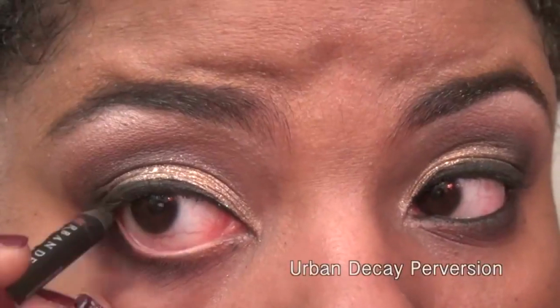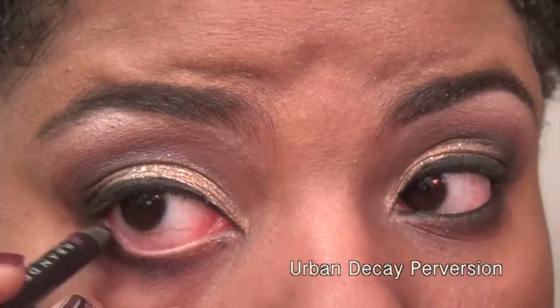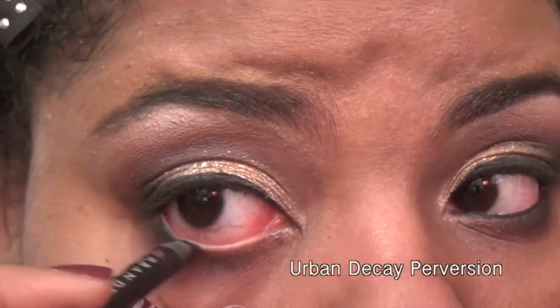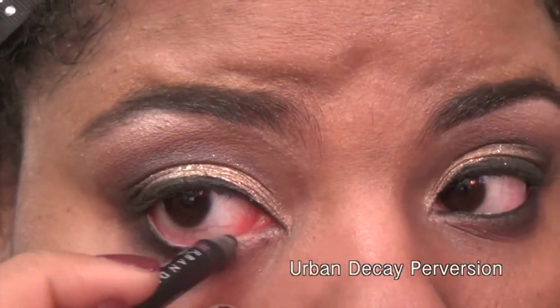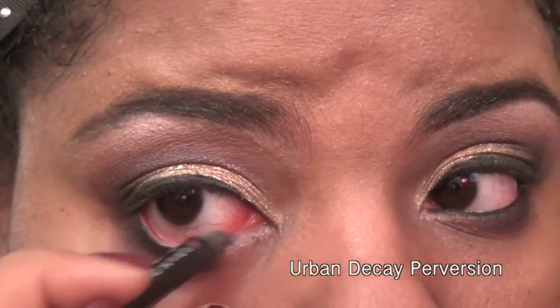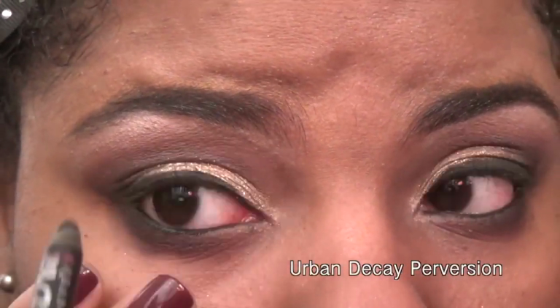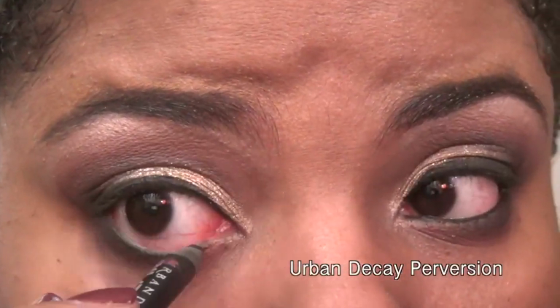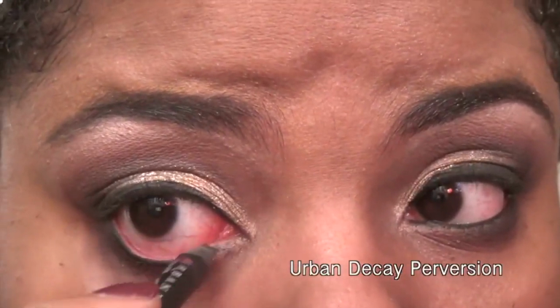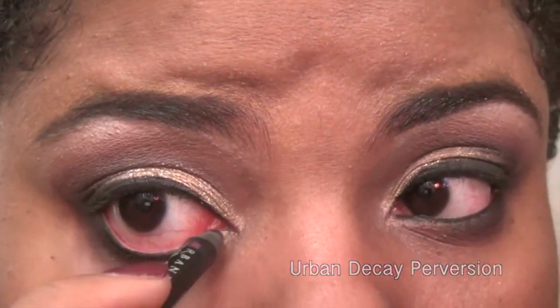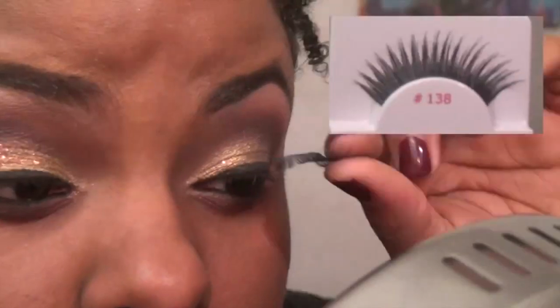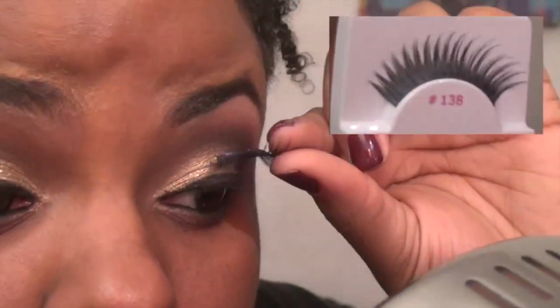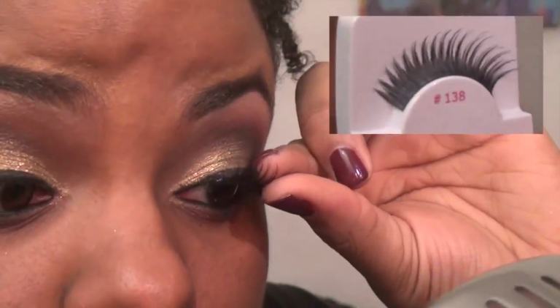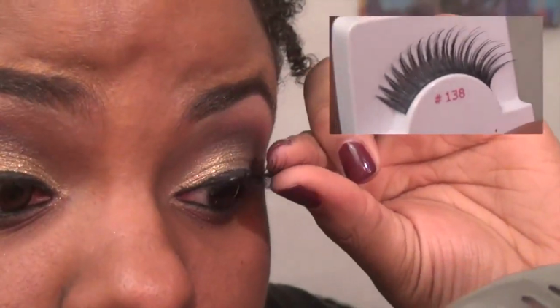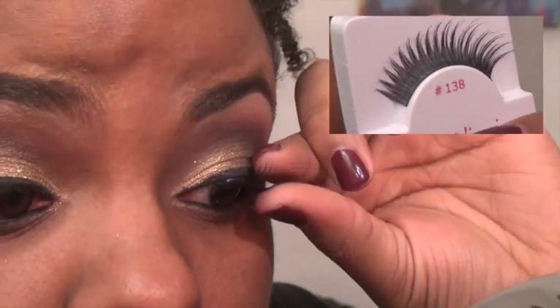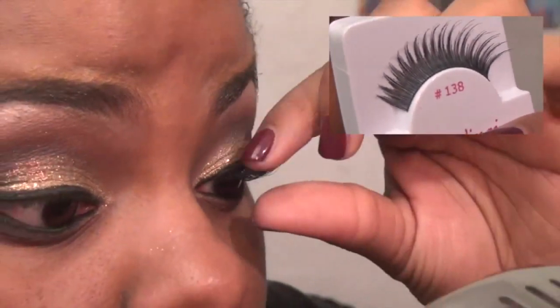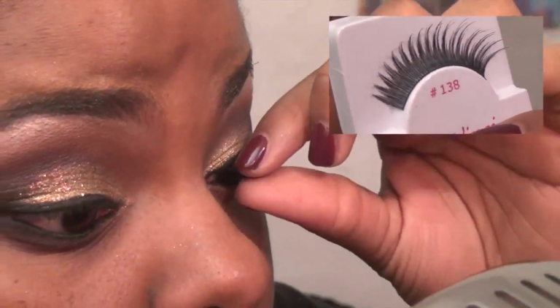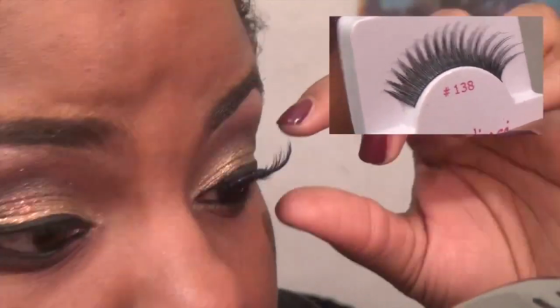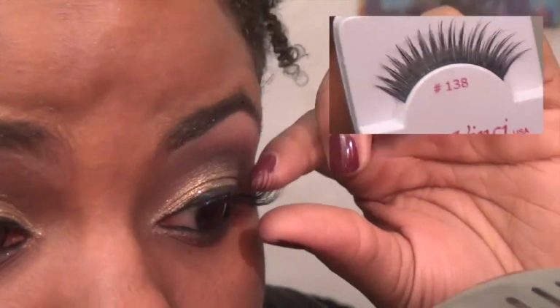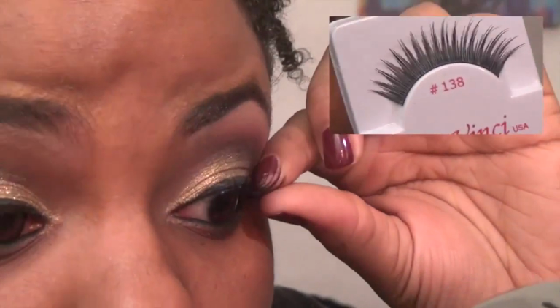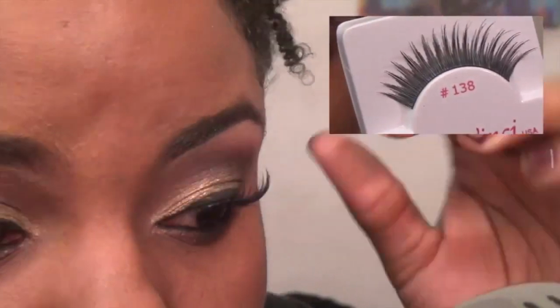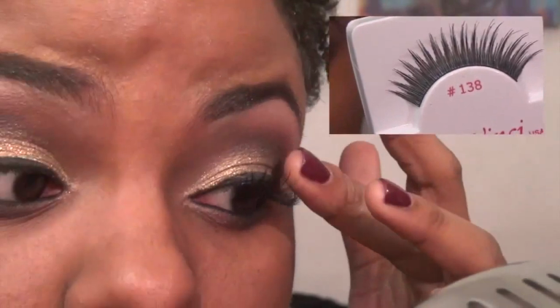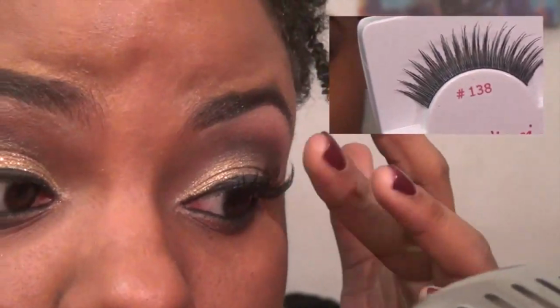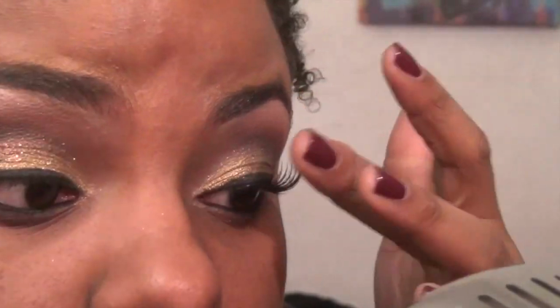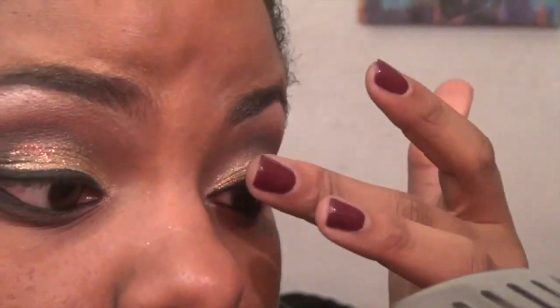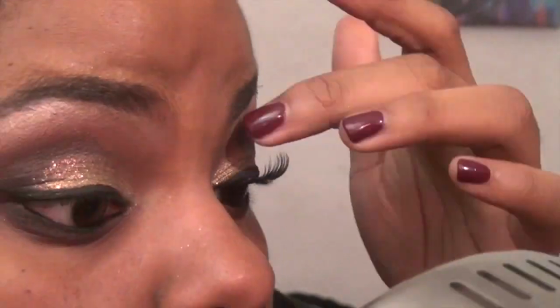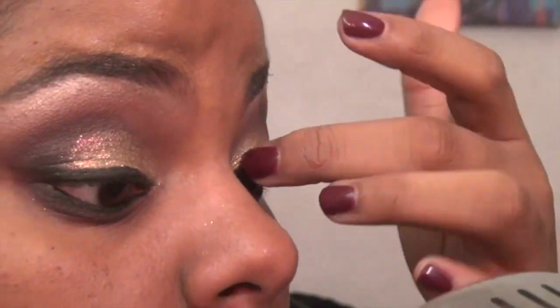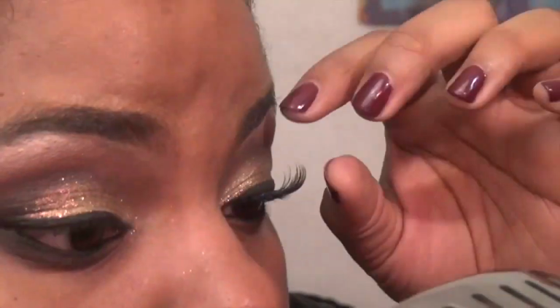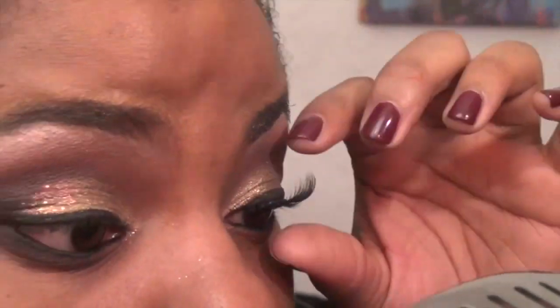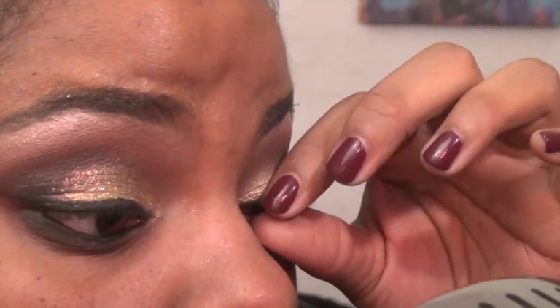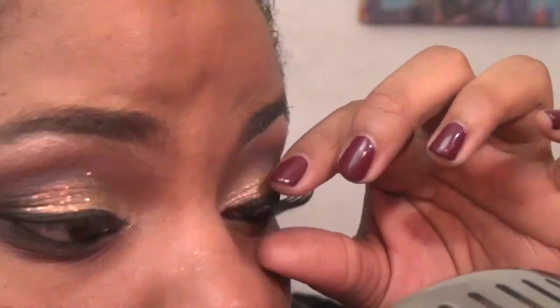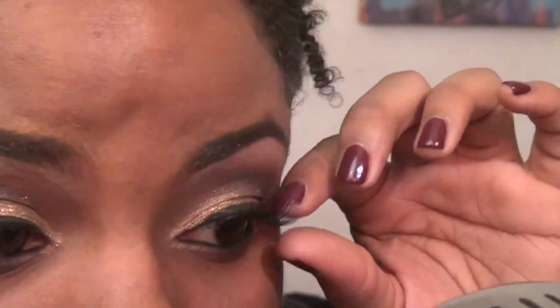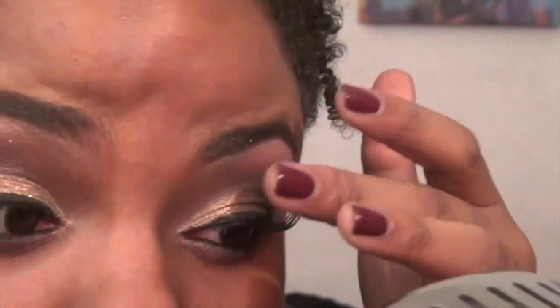Also take a black pencil and line your waterline. I found these lashes in a local store — they're DaVinci number 138.